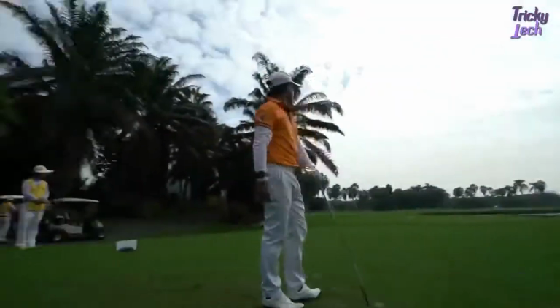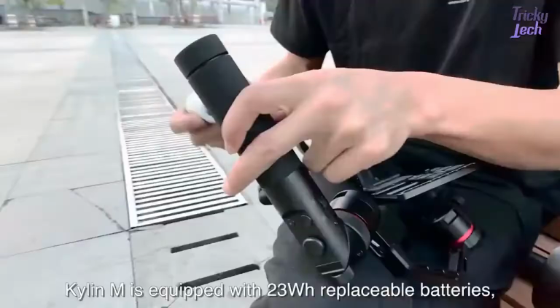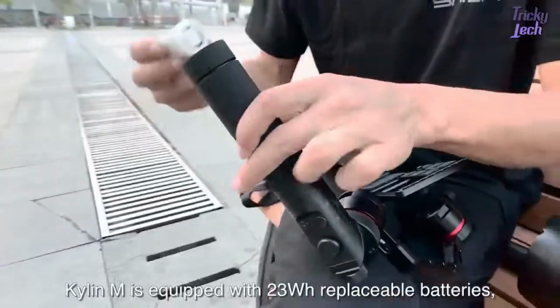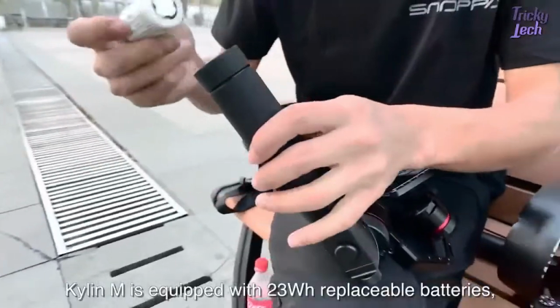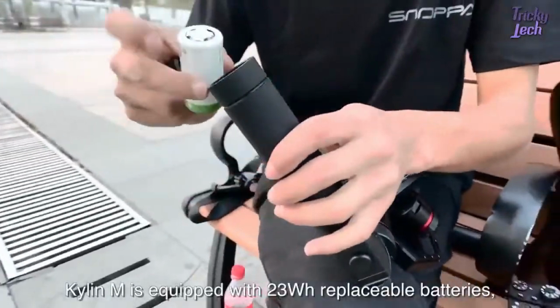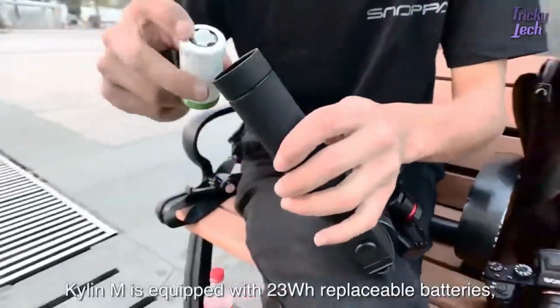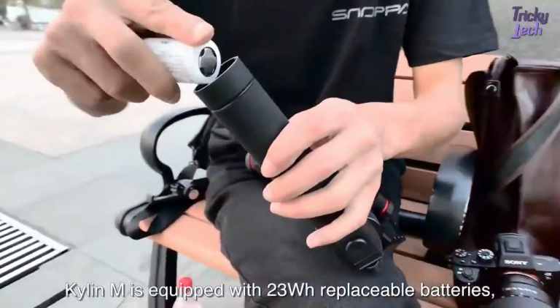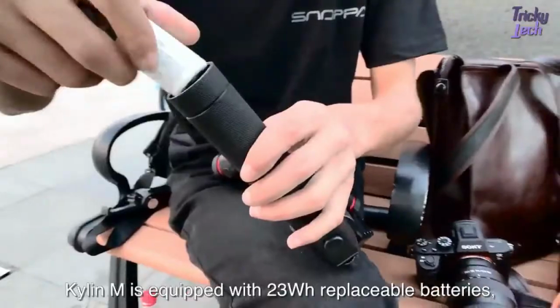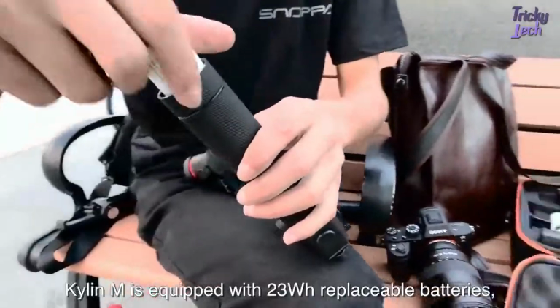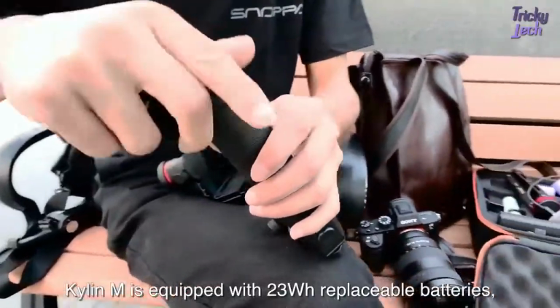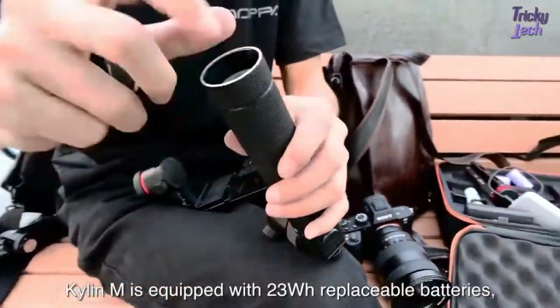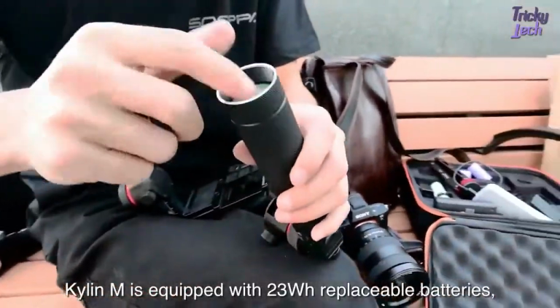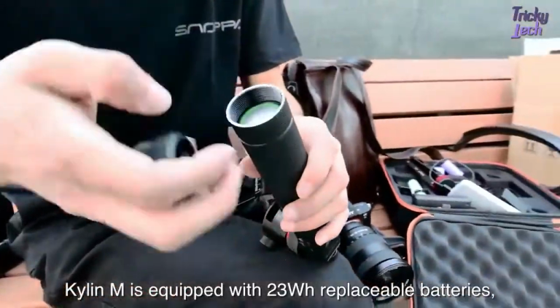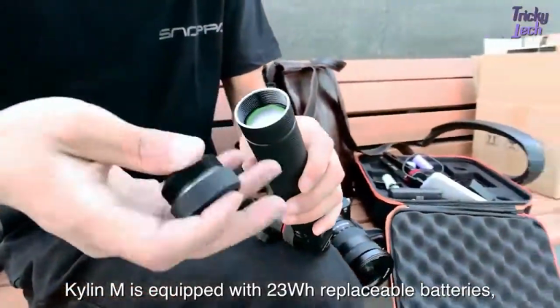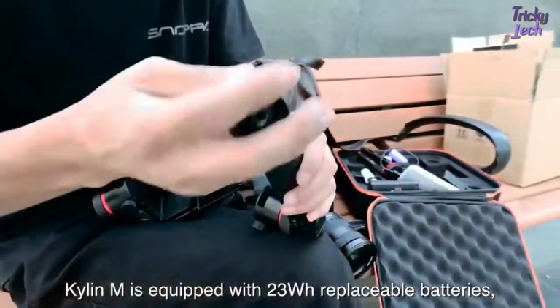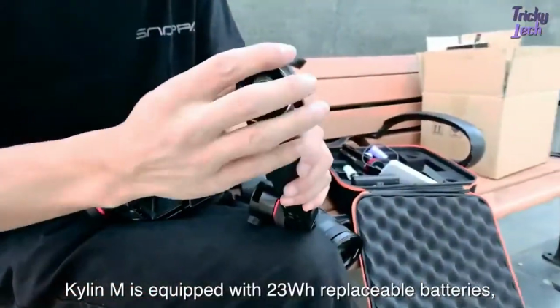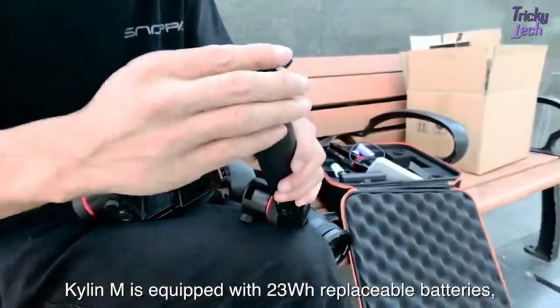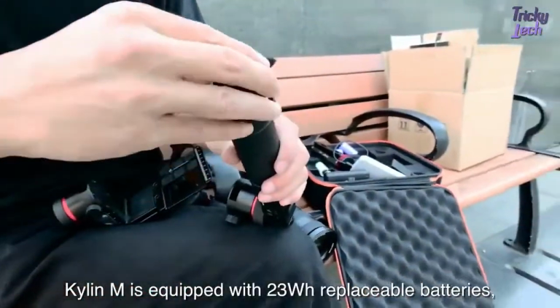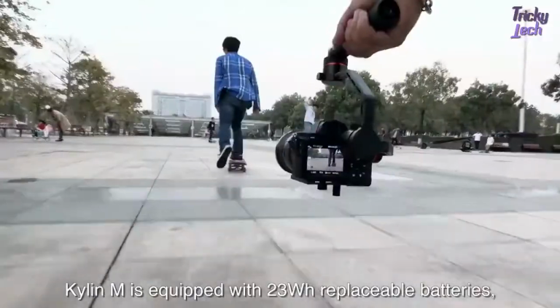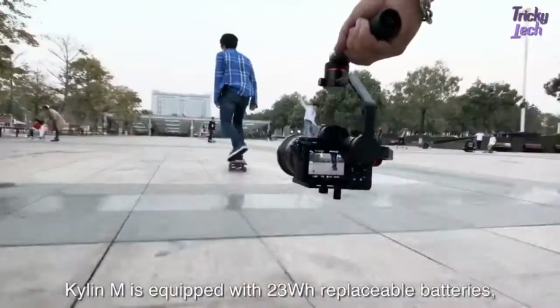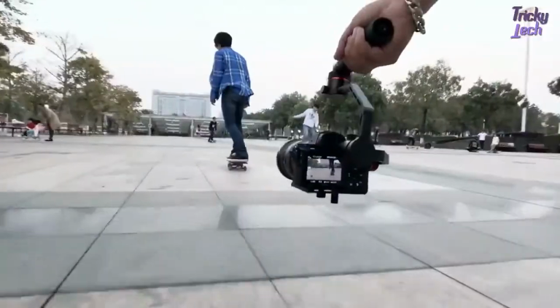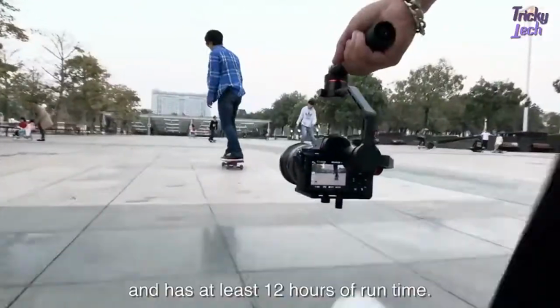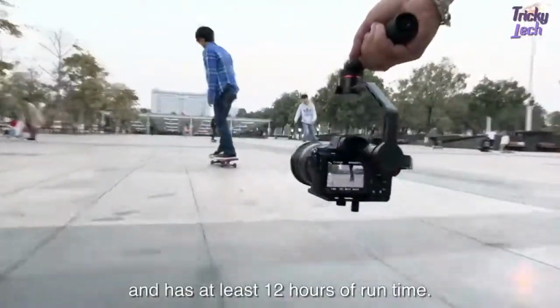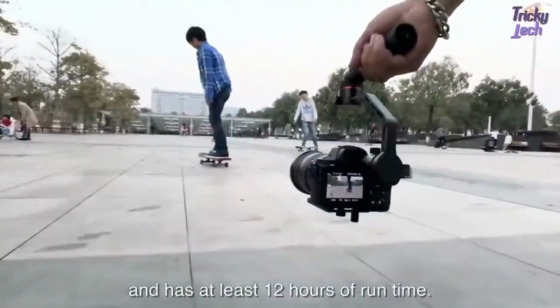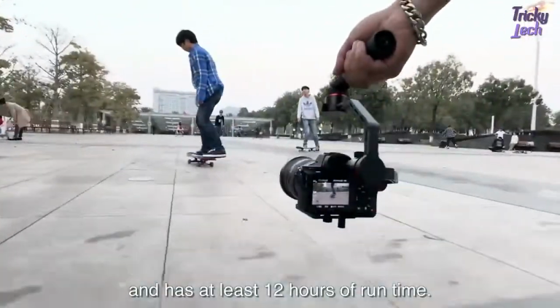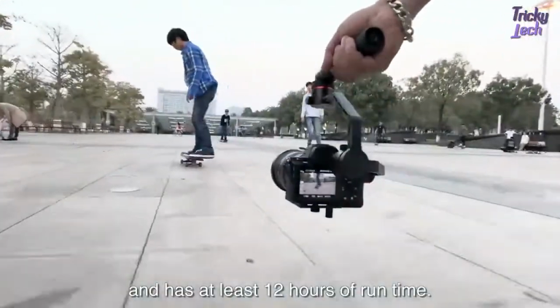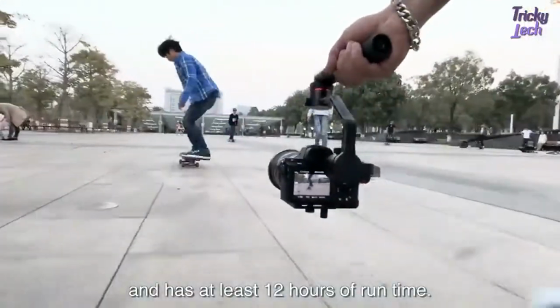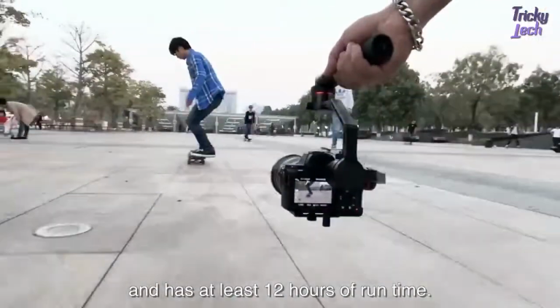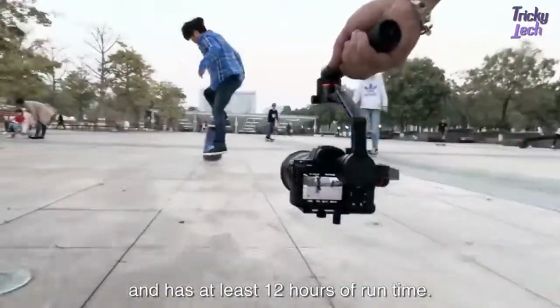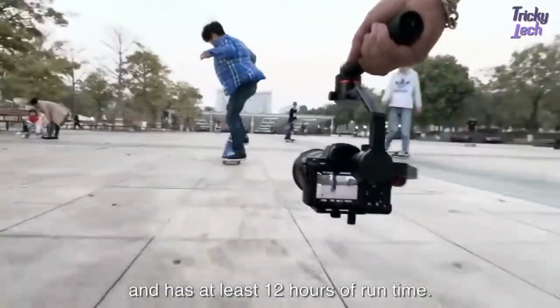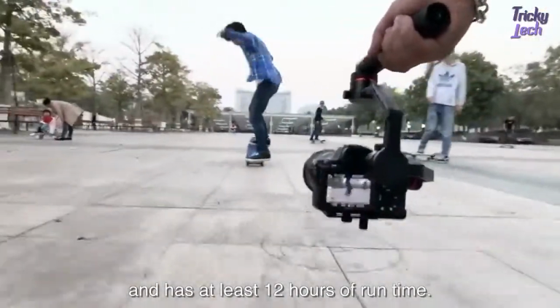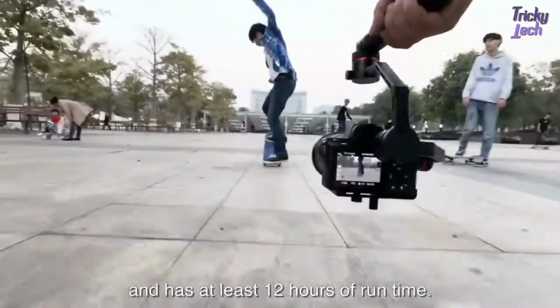The Kylan M is equipped with a 23Wh replaceable battery and has at least 12 hours of run time.